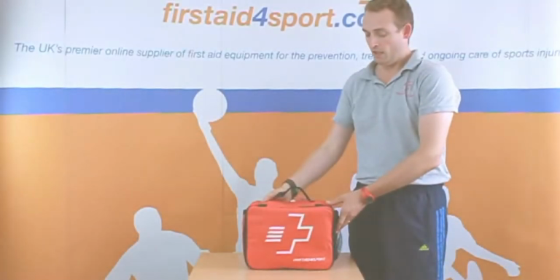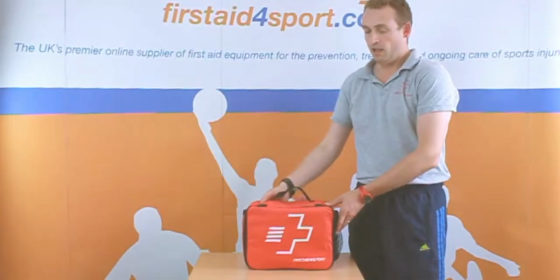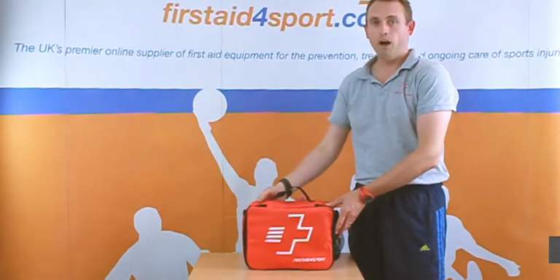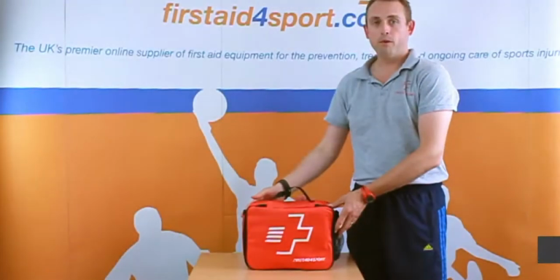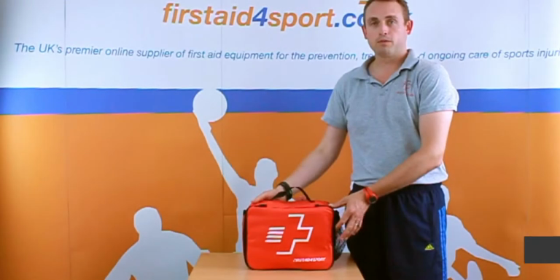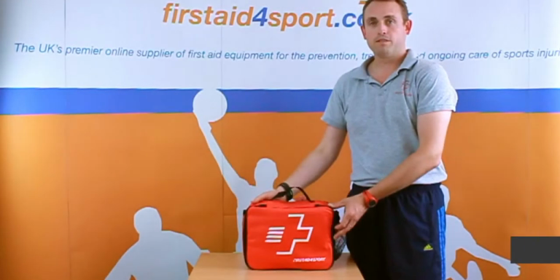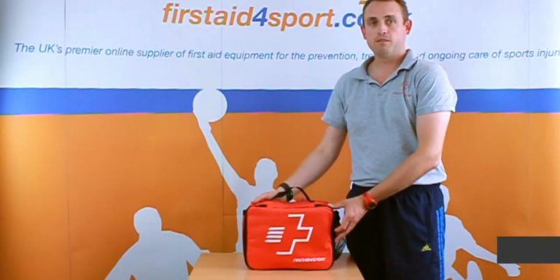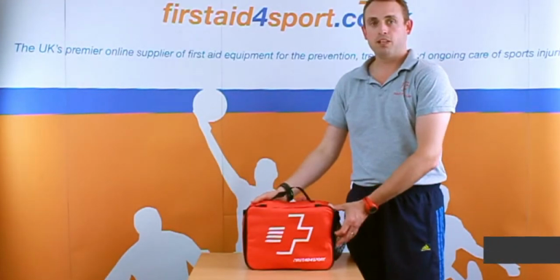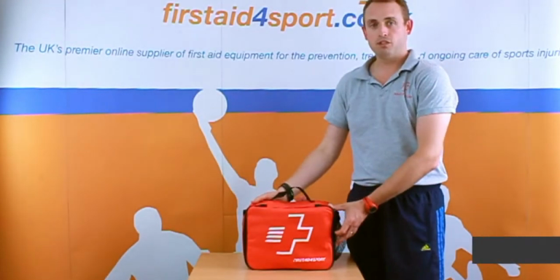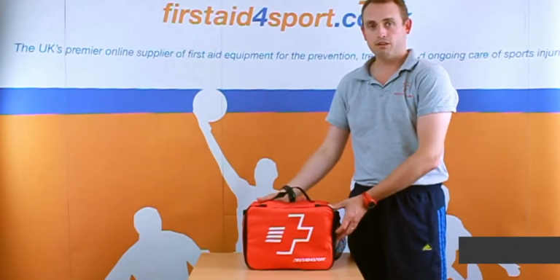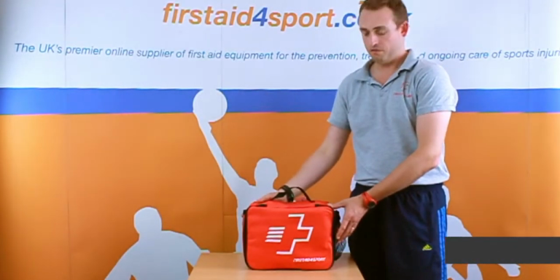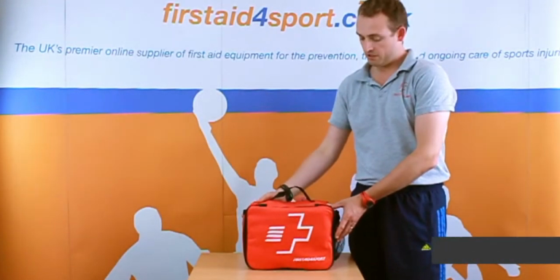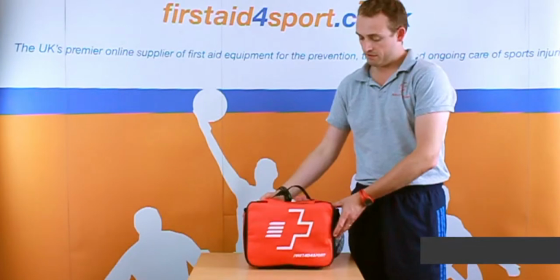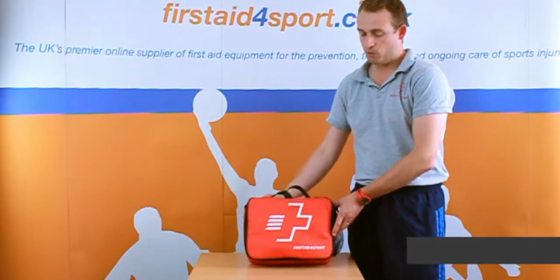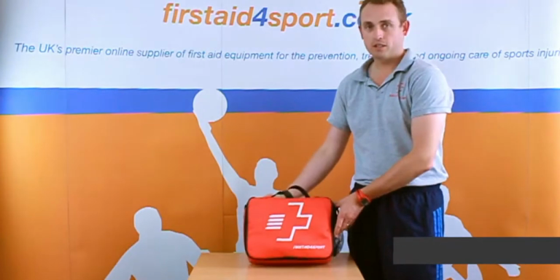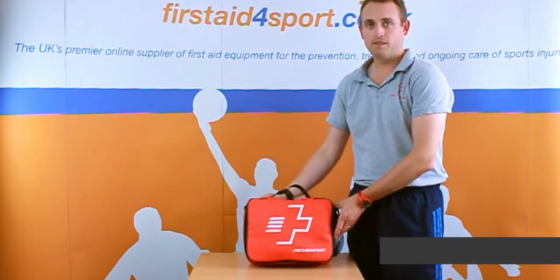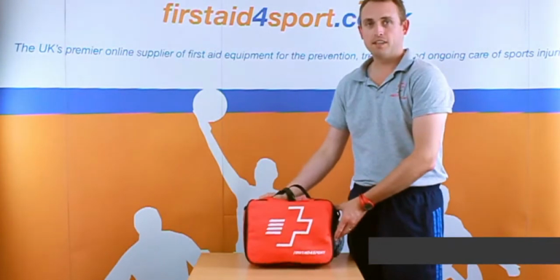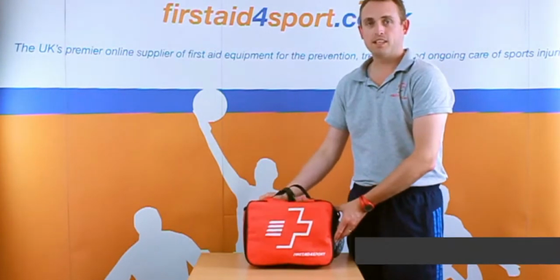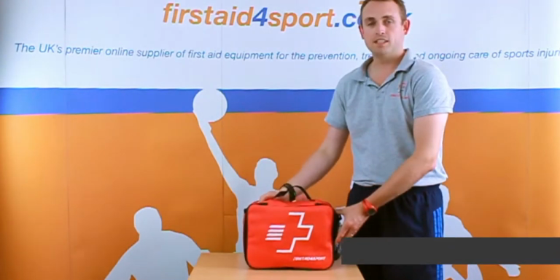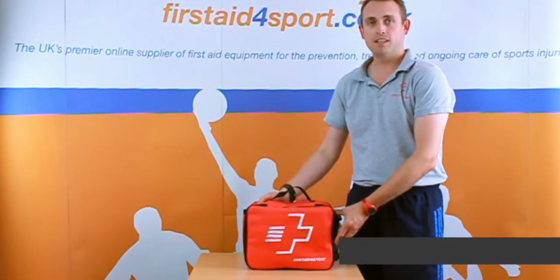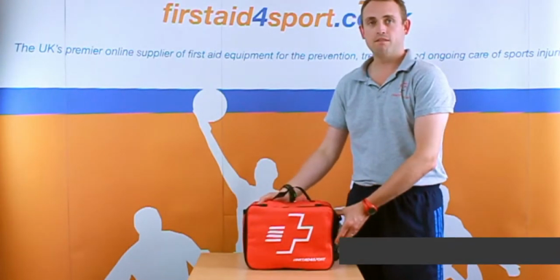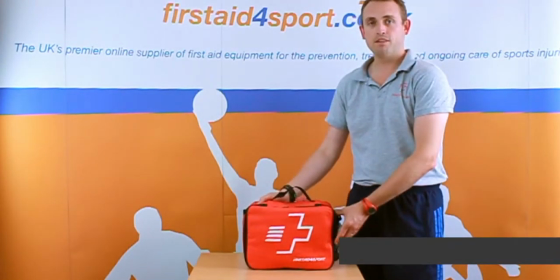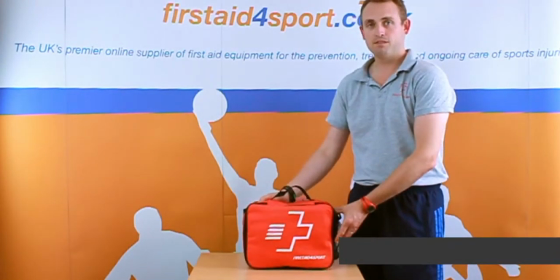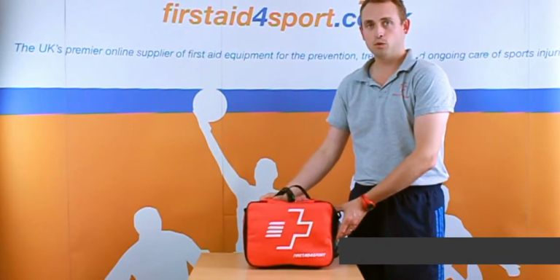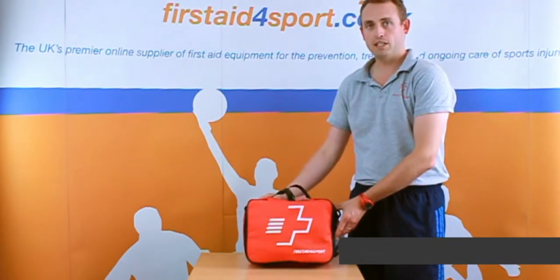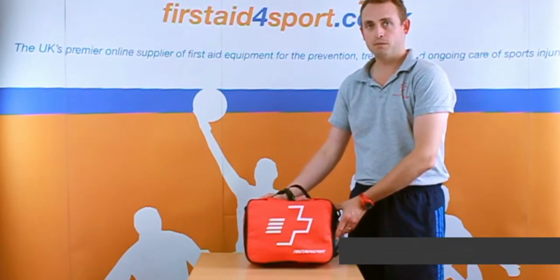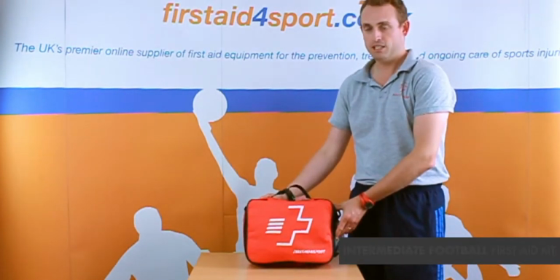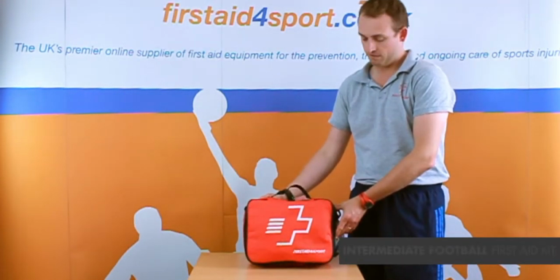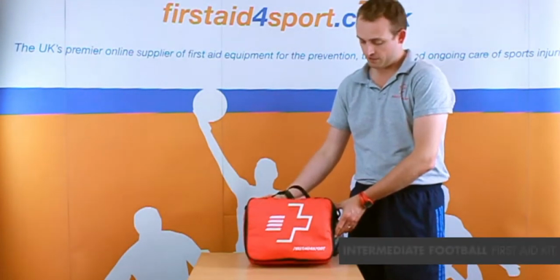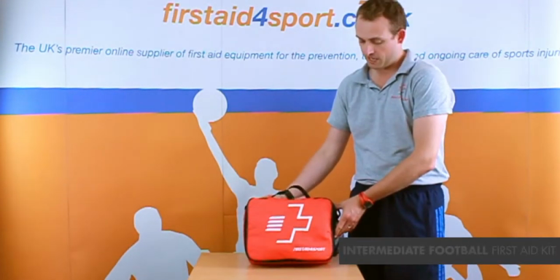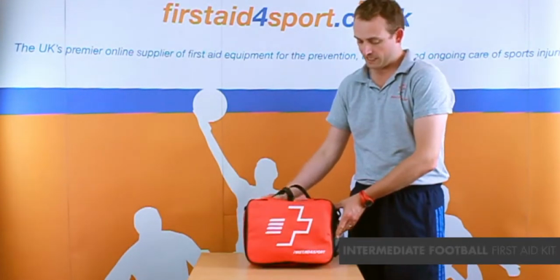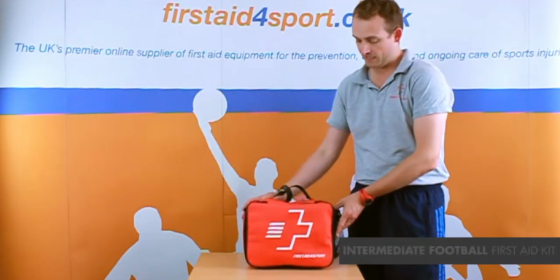I'm Michael Davison, managing director of First Aid Sport, and this is the First Aid Sport intermediate first aid kit.